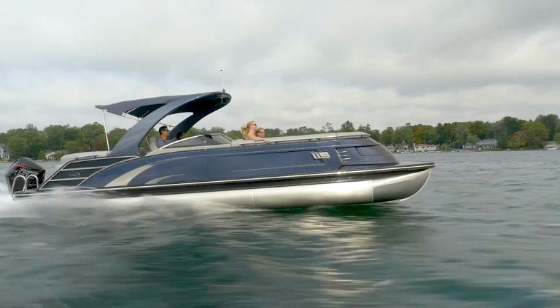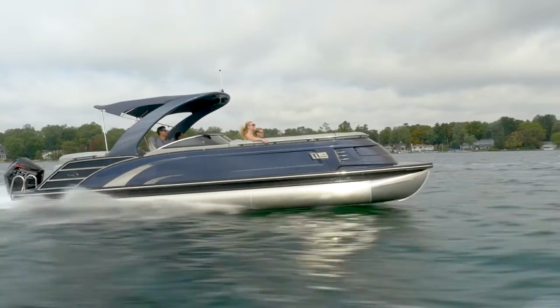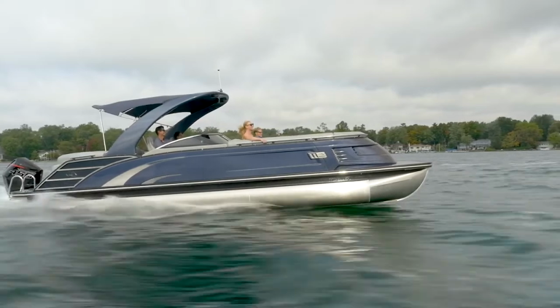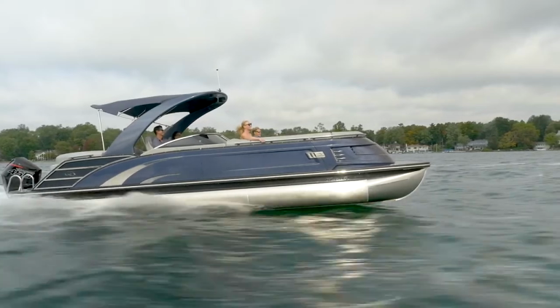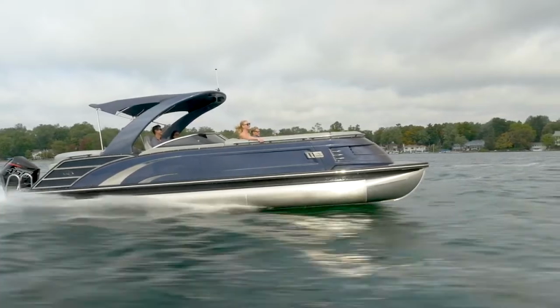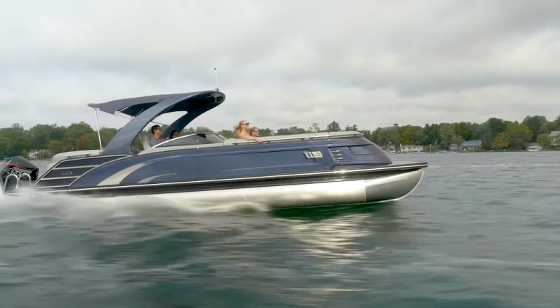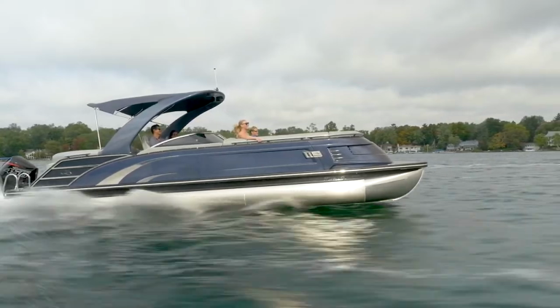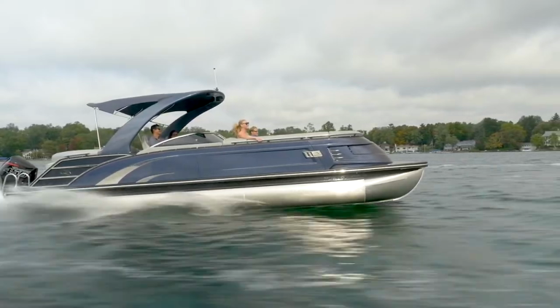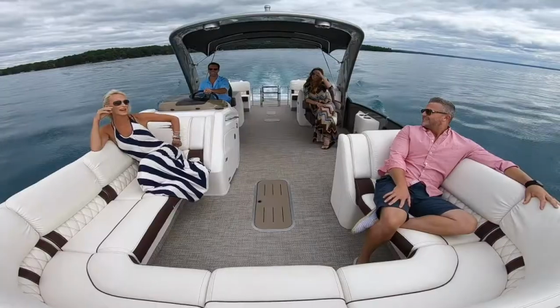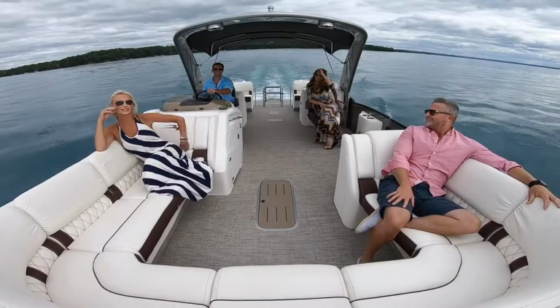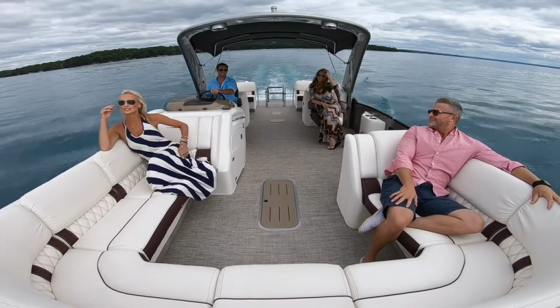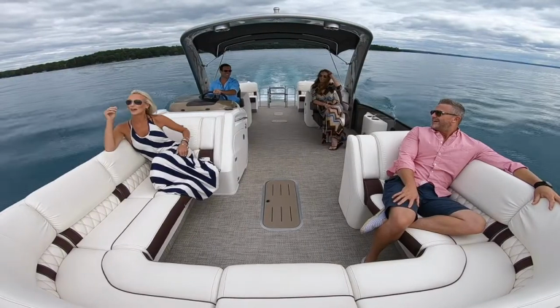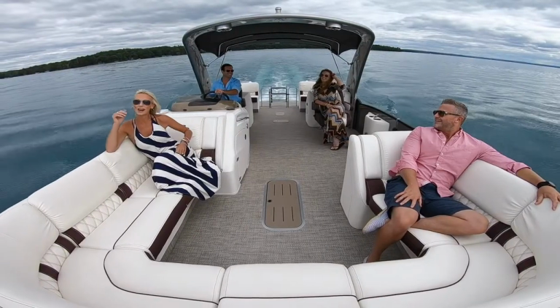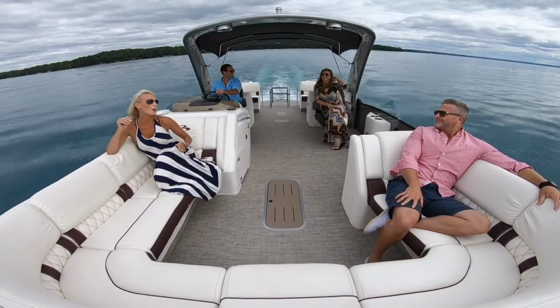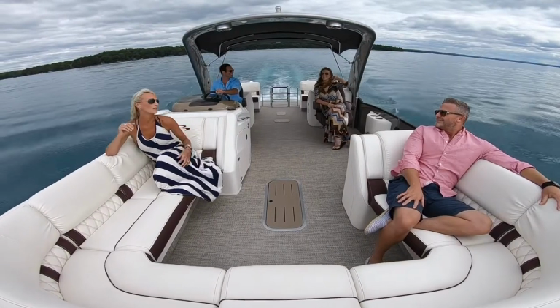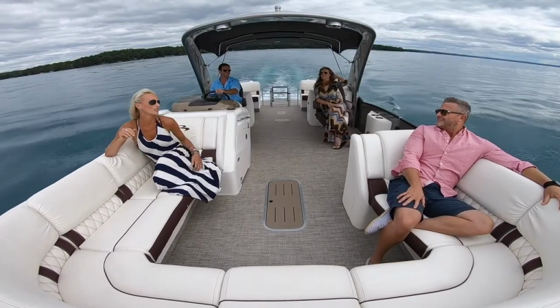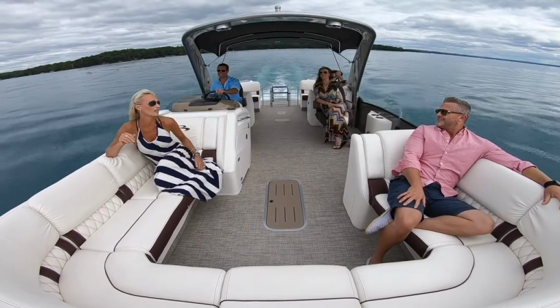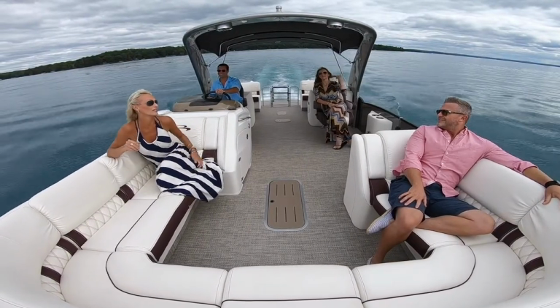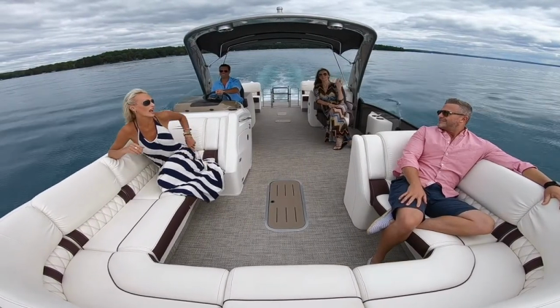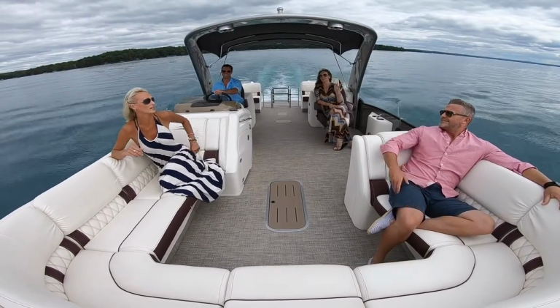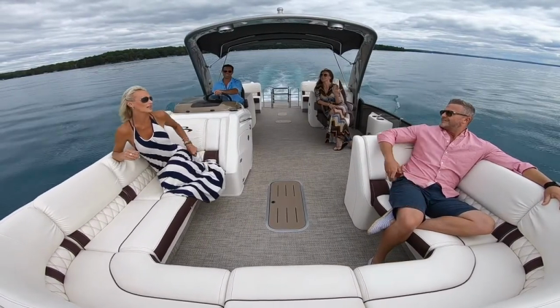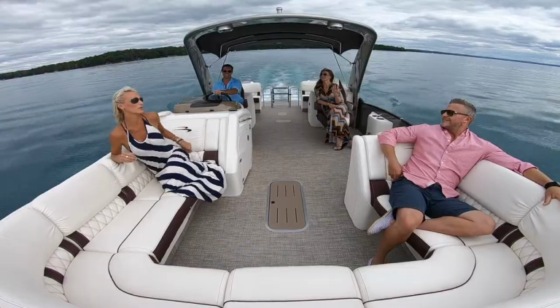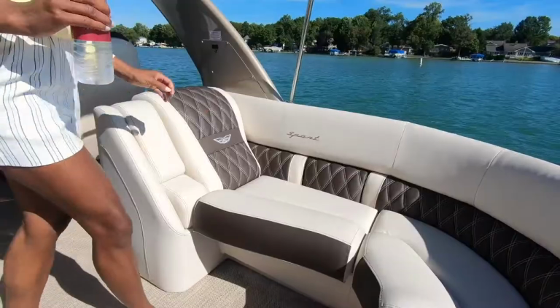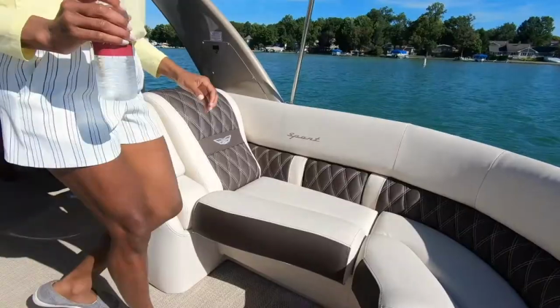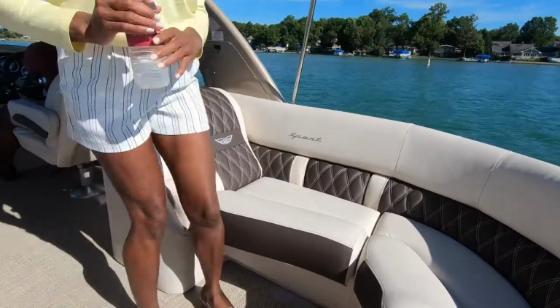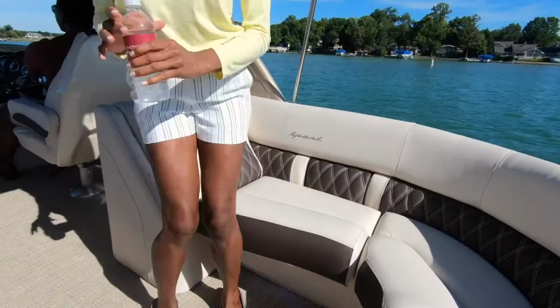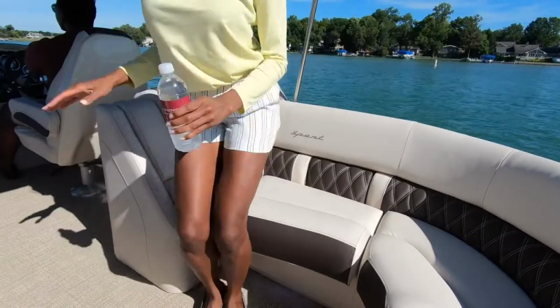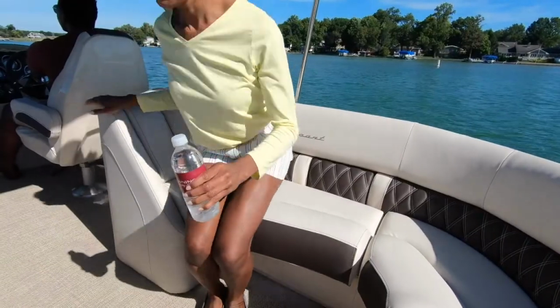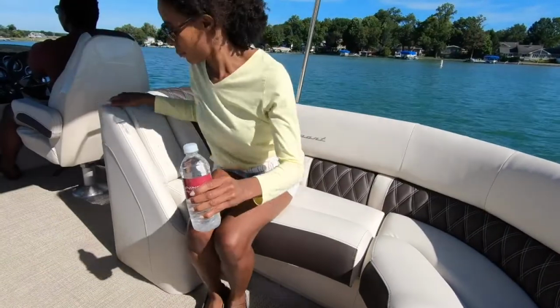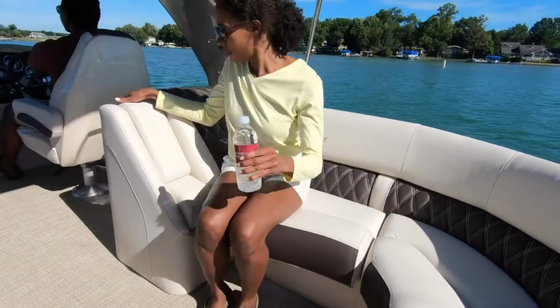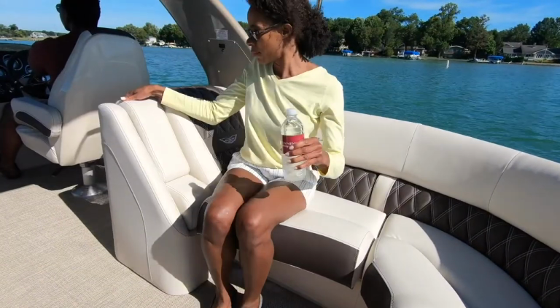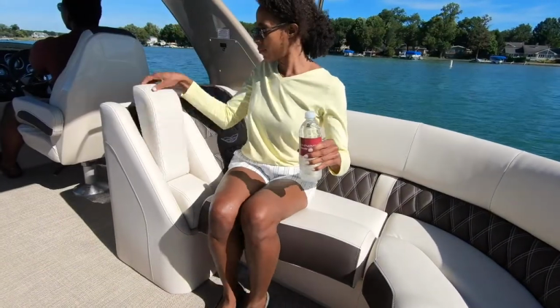The Bennington QX line comes with our pillow top diamond stitched furniture. Also available is the new sport furniture with optional tail kick lighting.